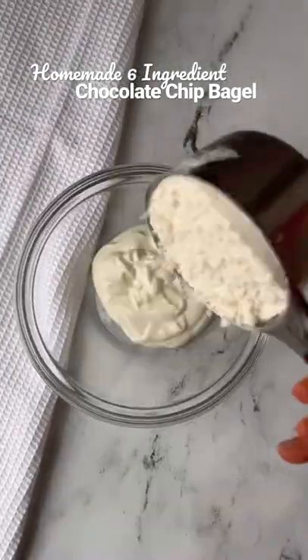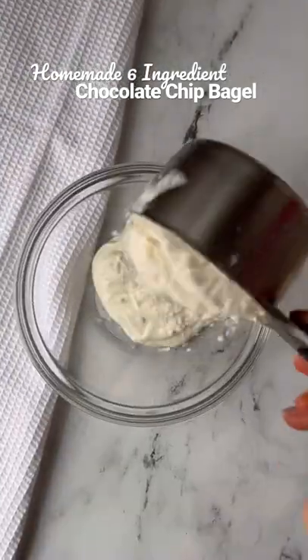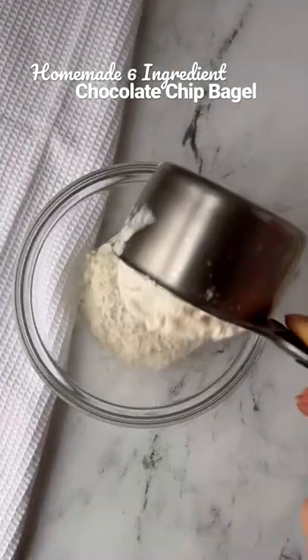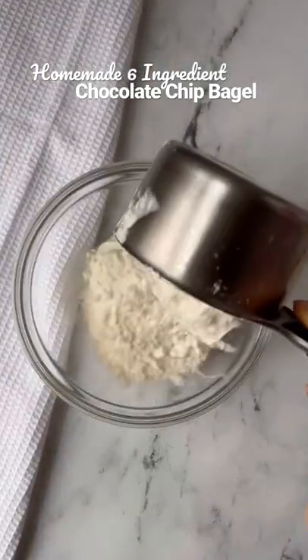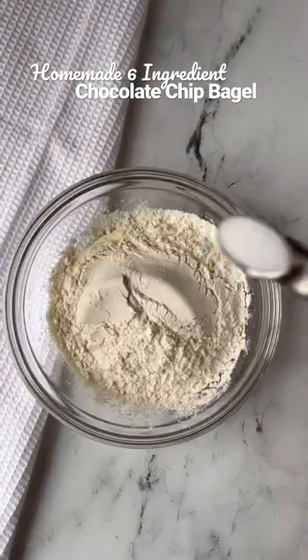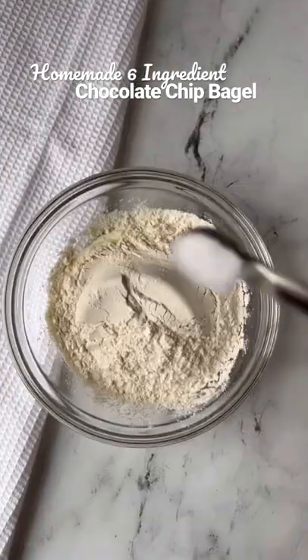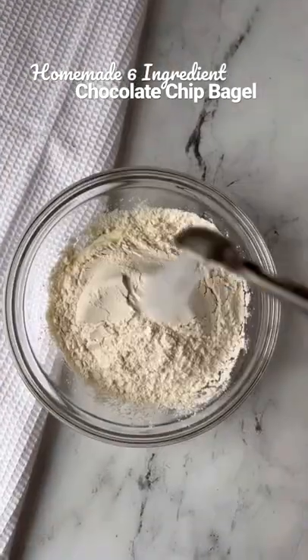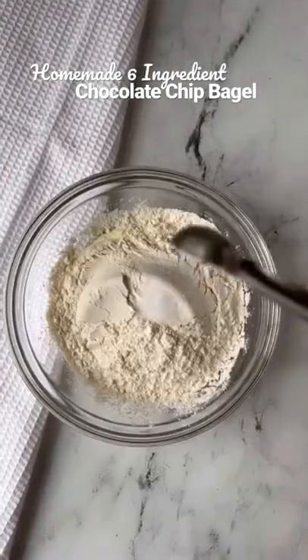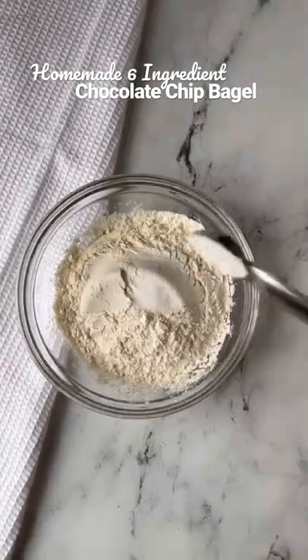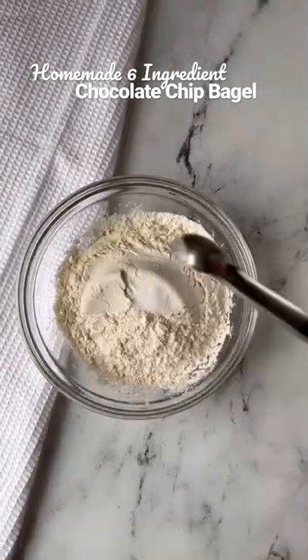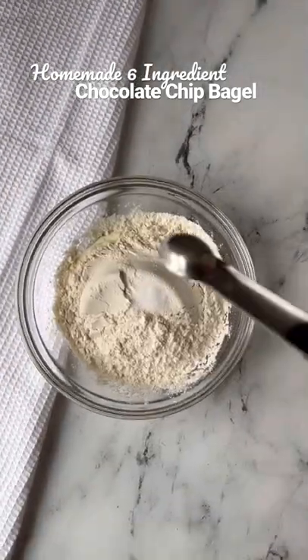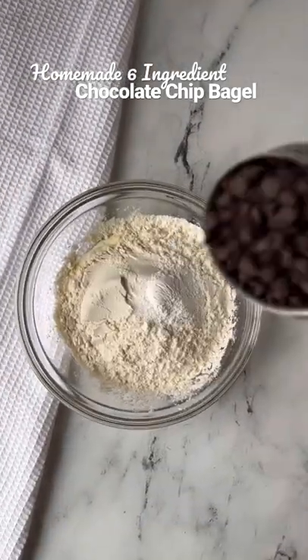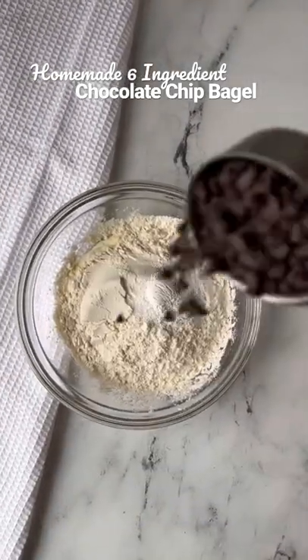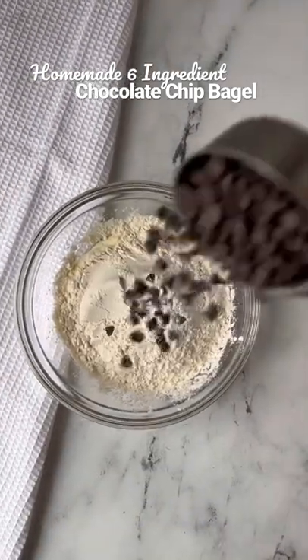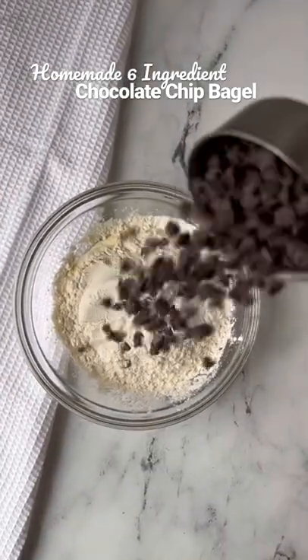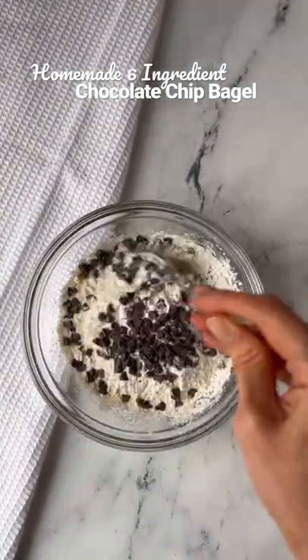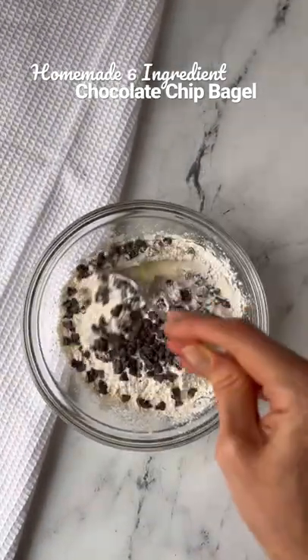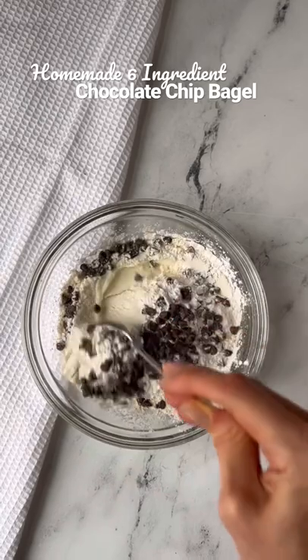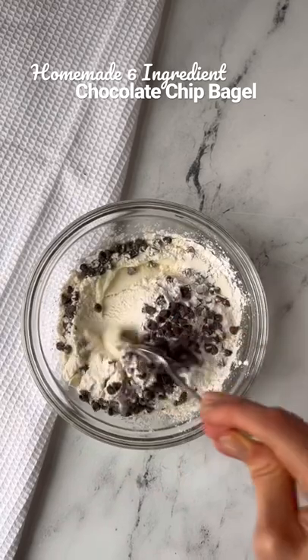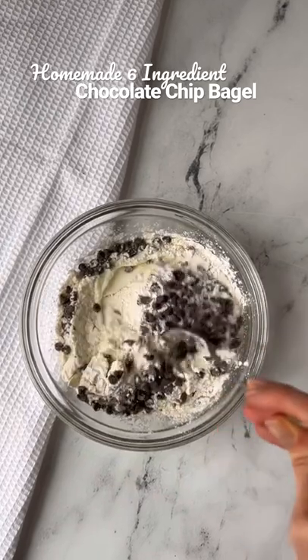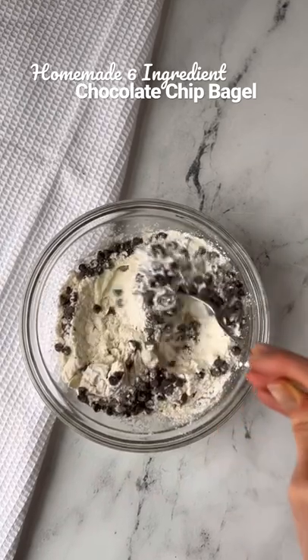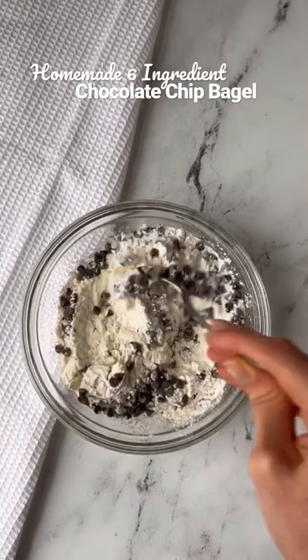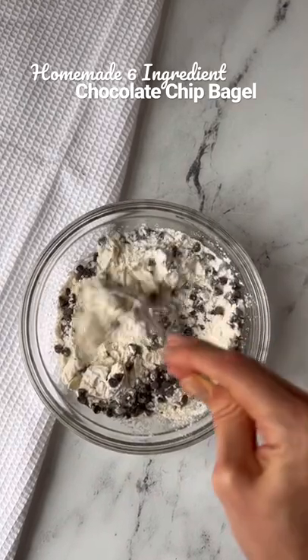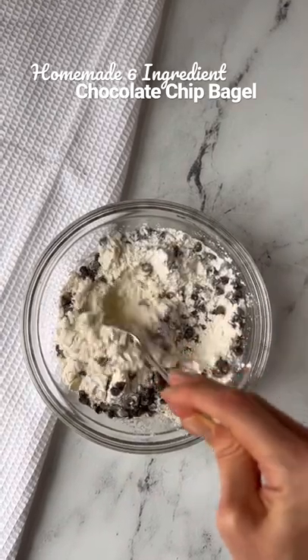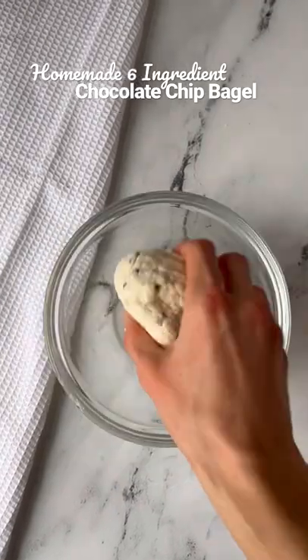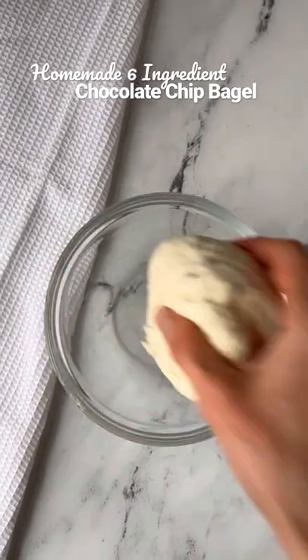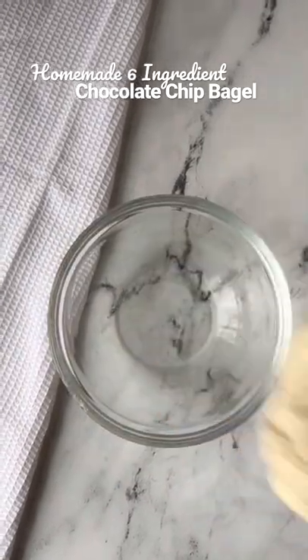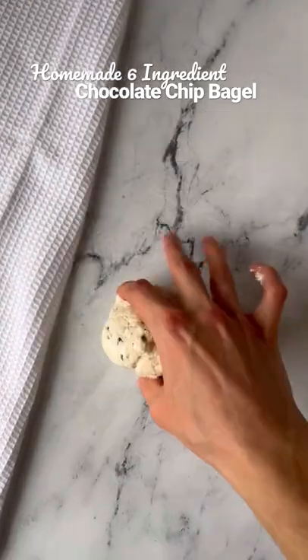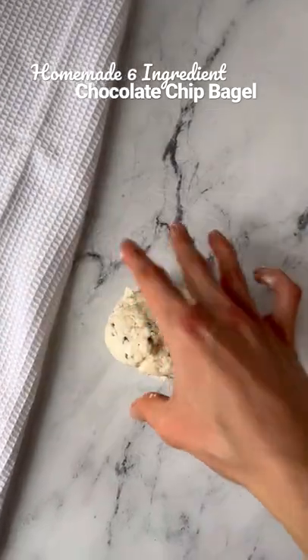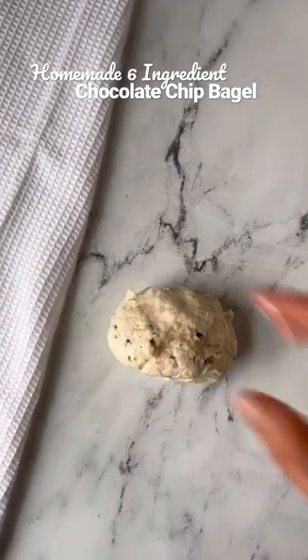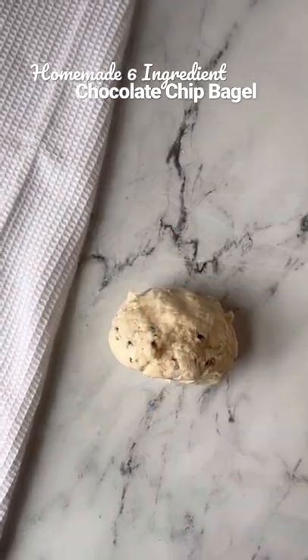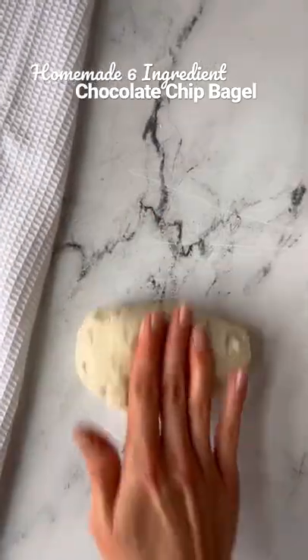Add the yogurt, flour, salt, baking powder, and chocolate chips to a bowl and mix.